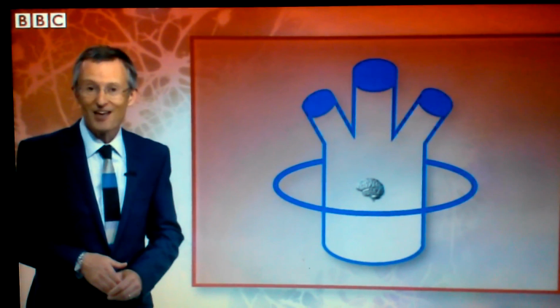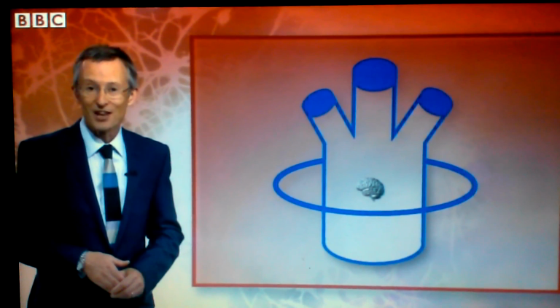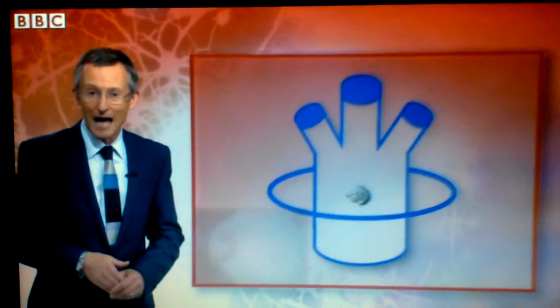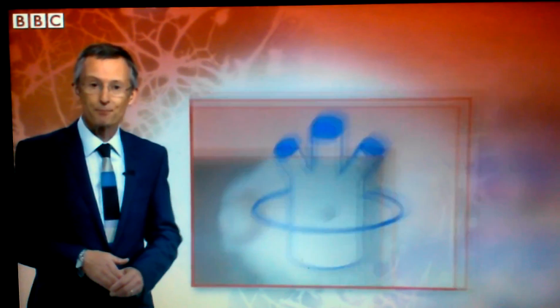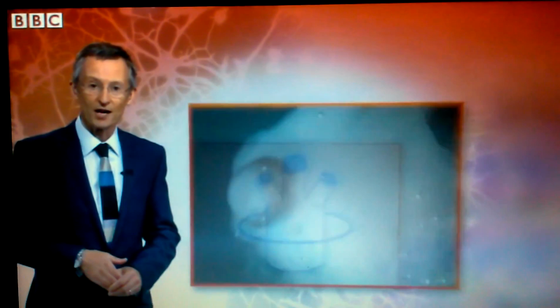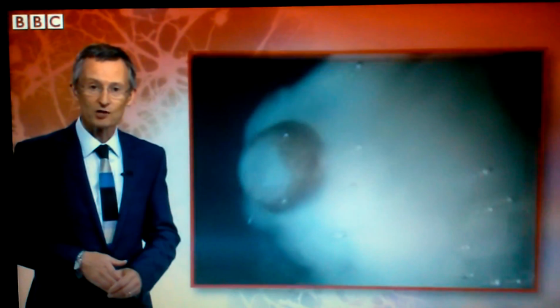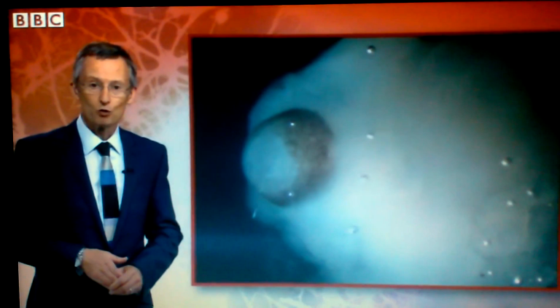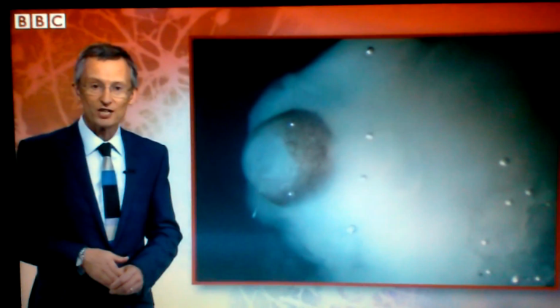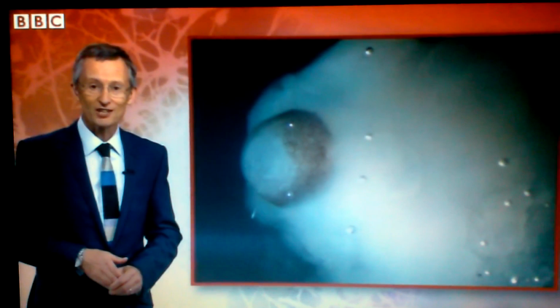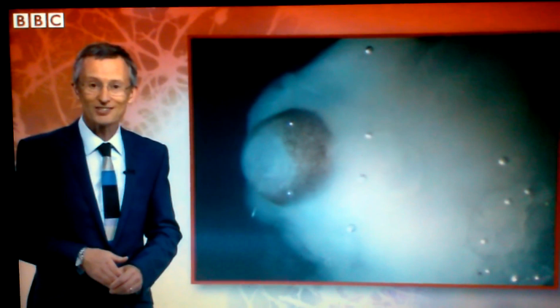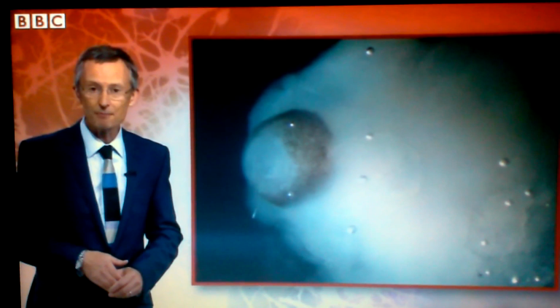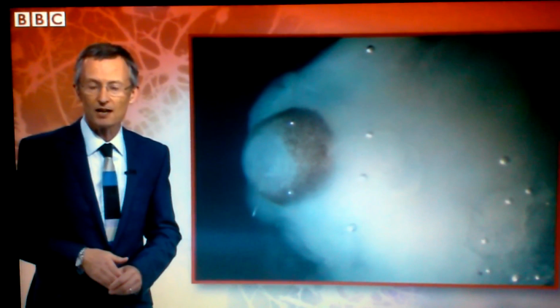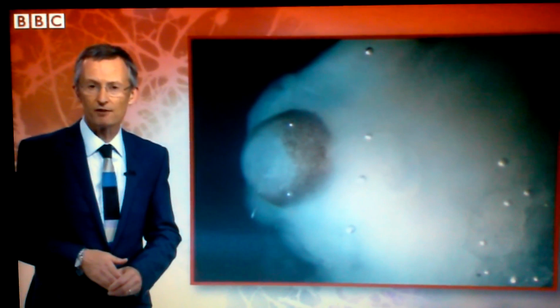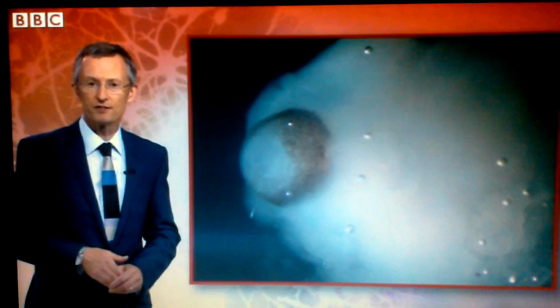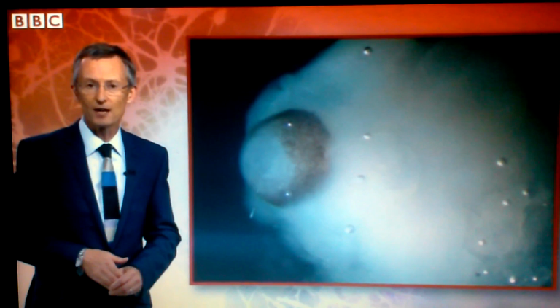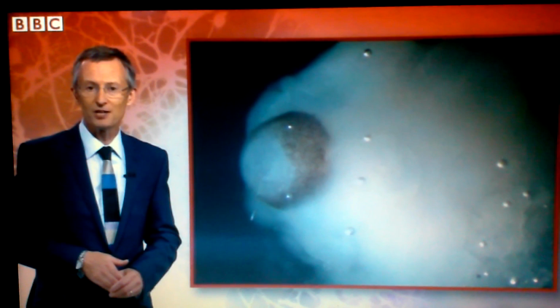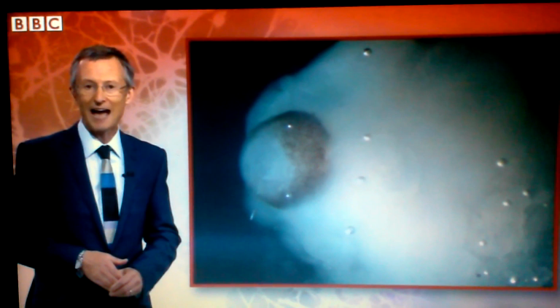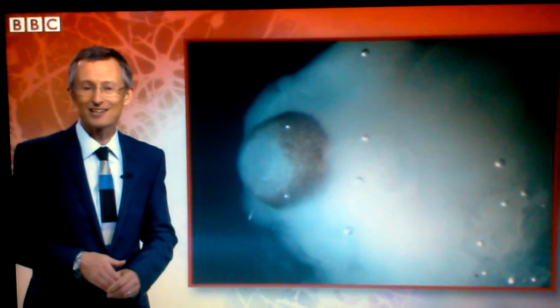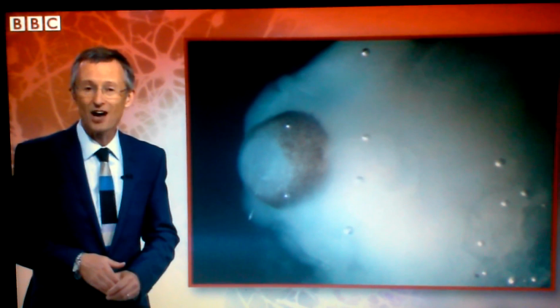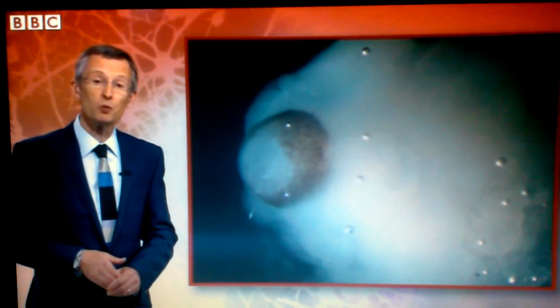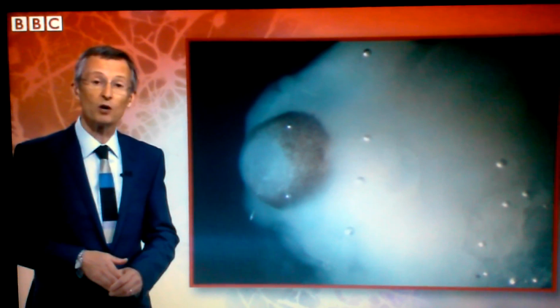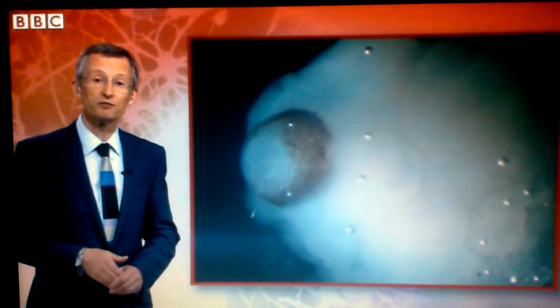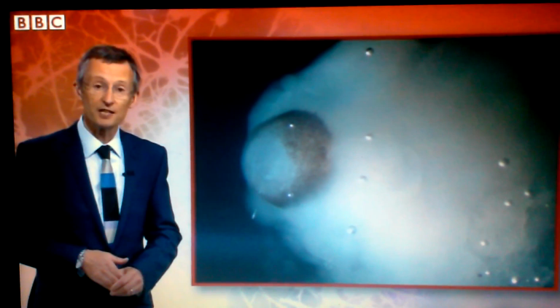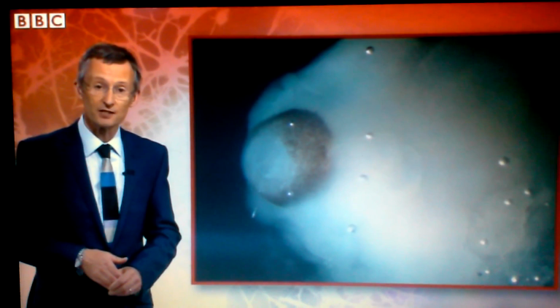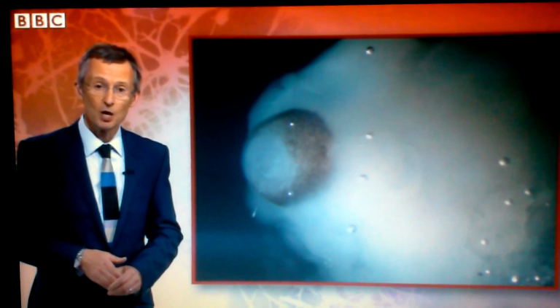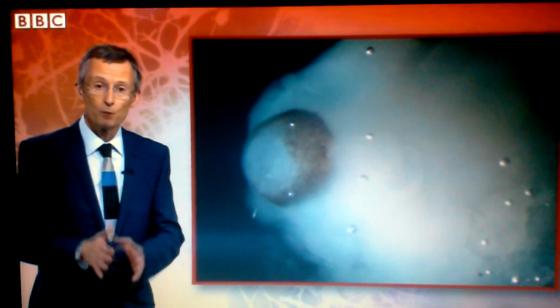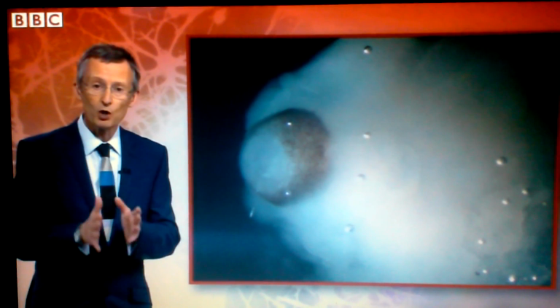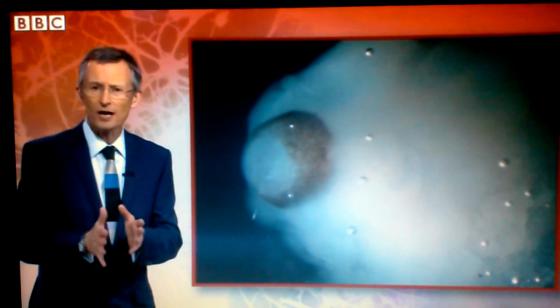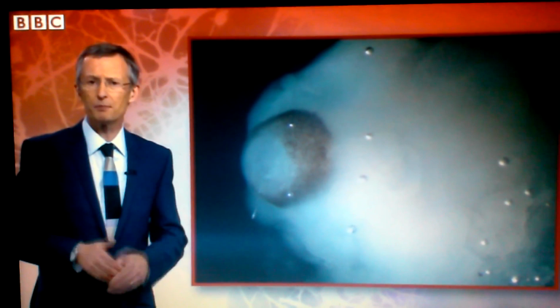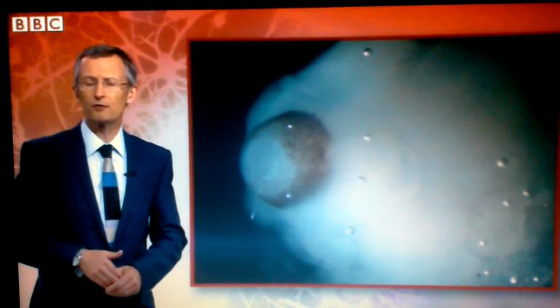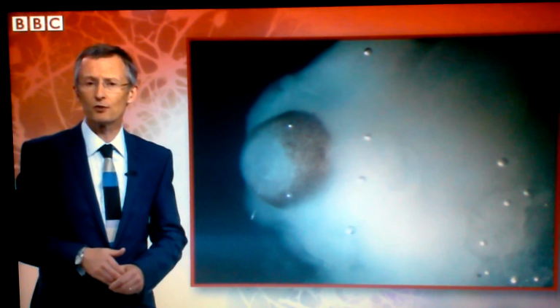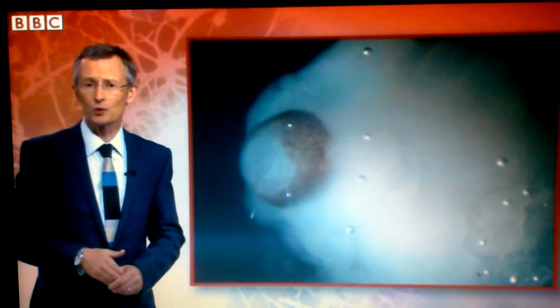The lab brains reached a similar level of development as a nine-week-old fetus, but were not capable of thought.